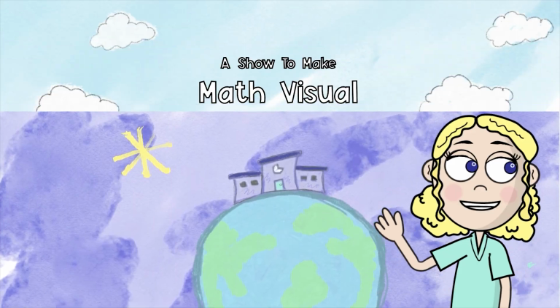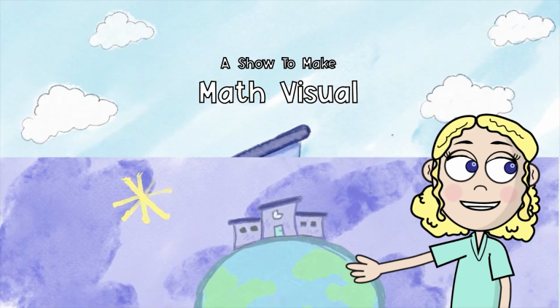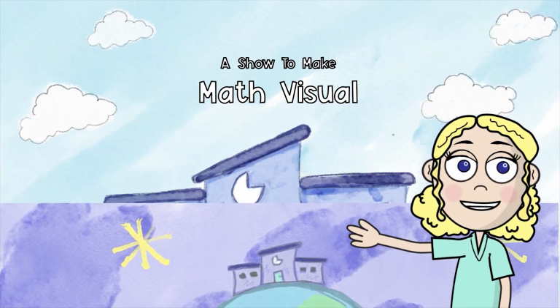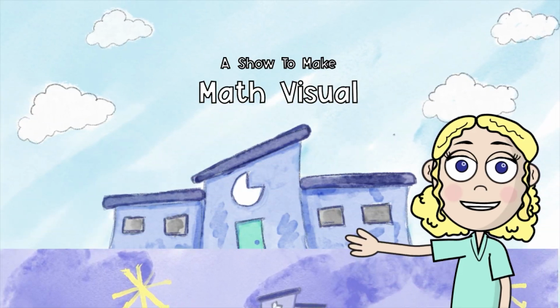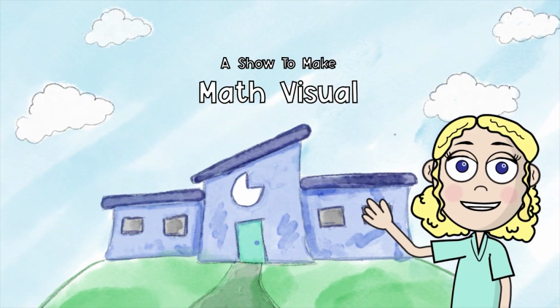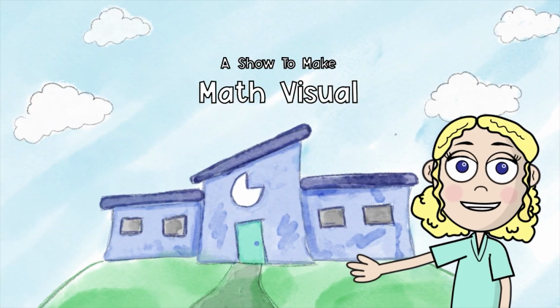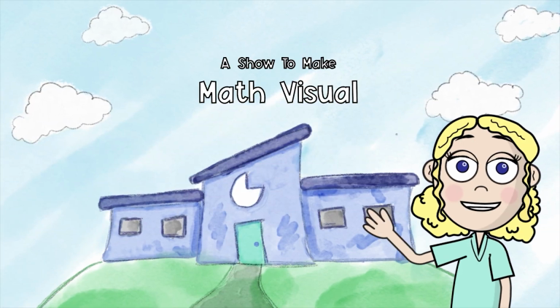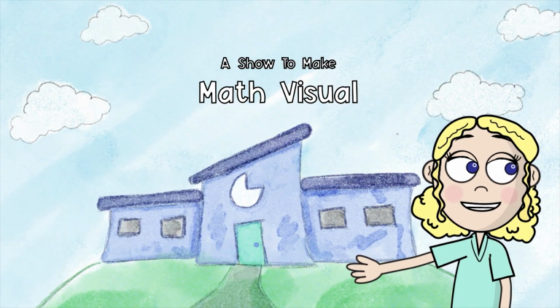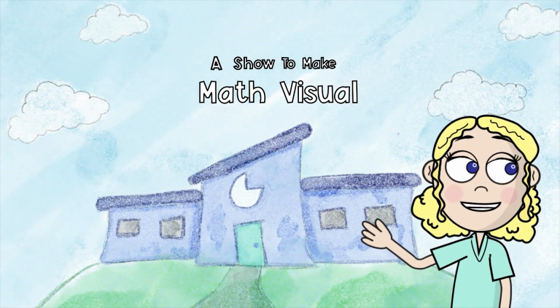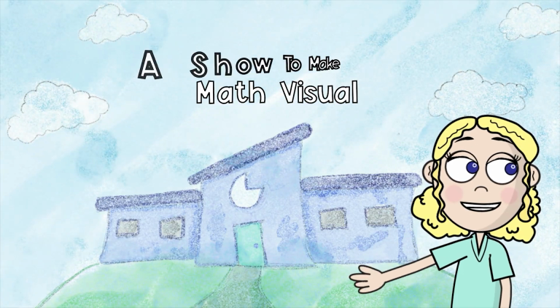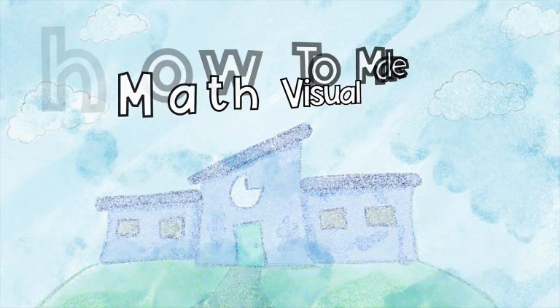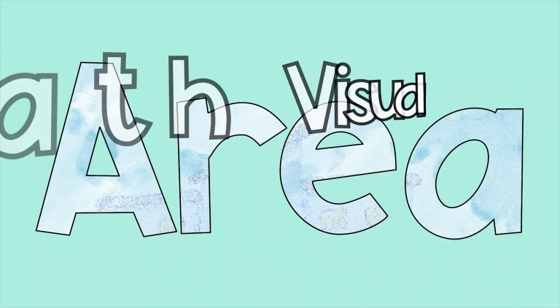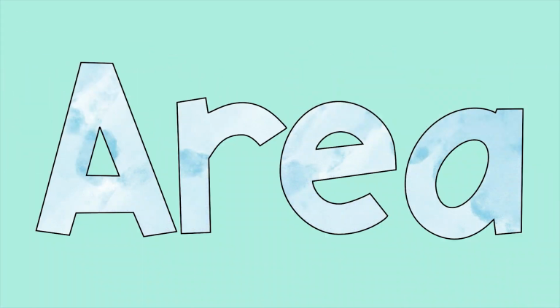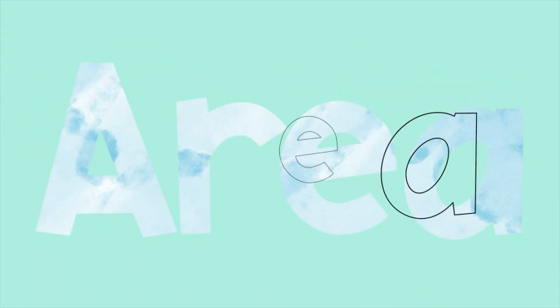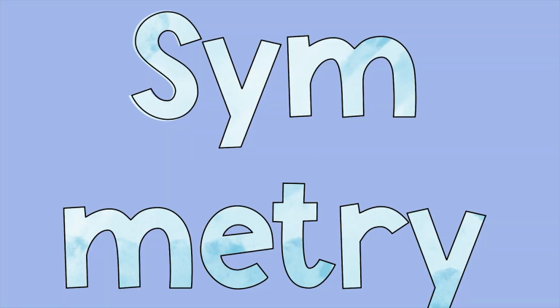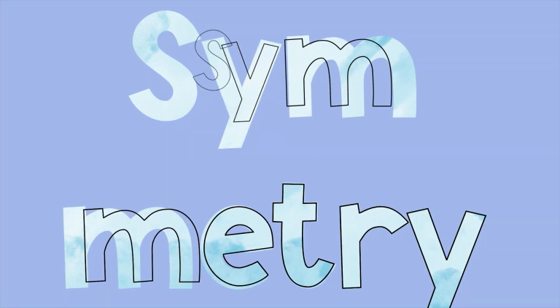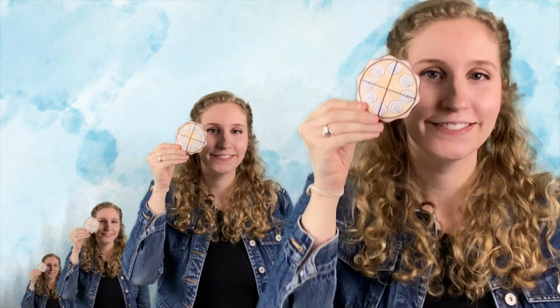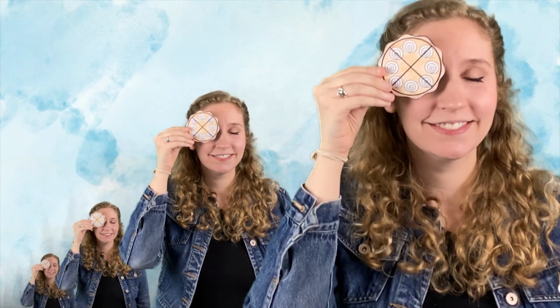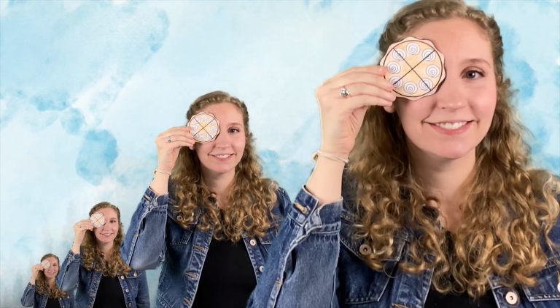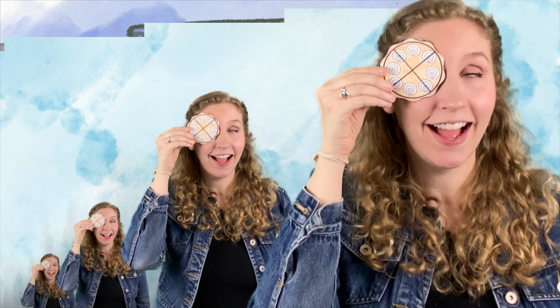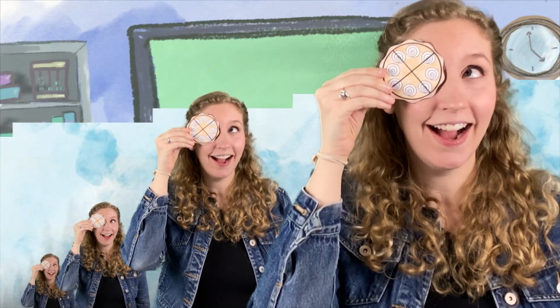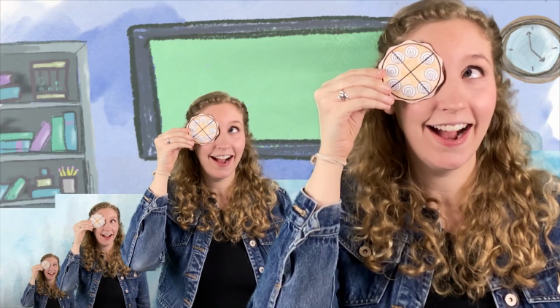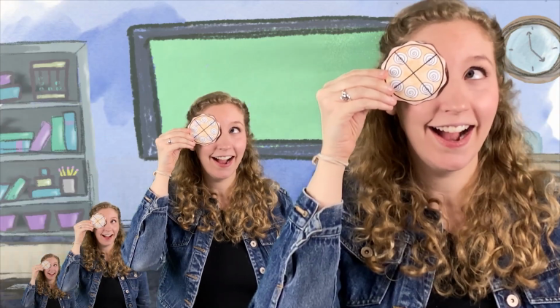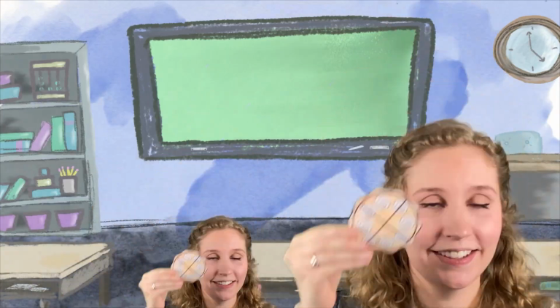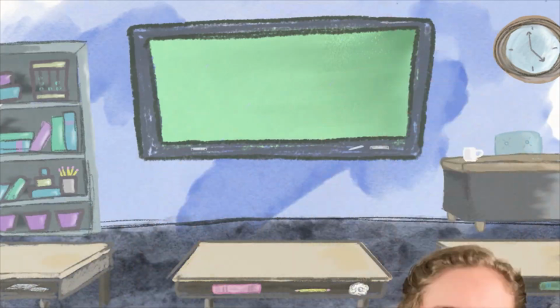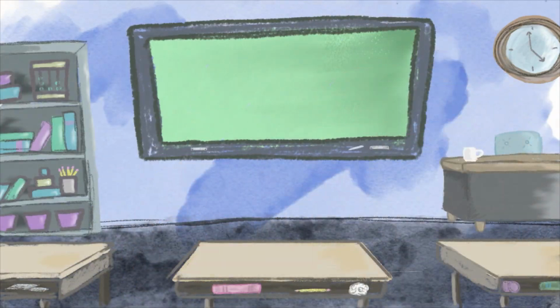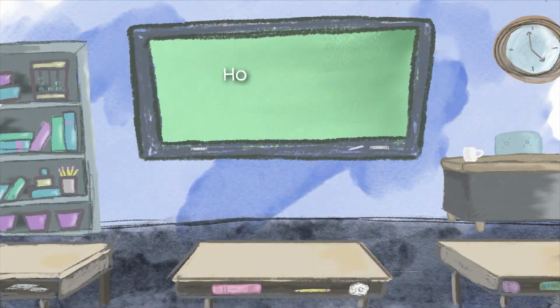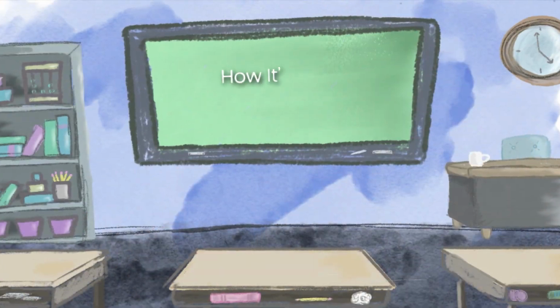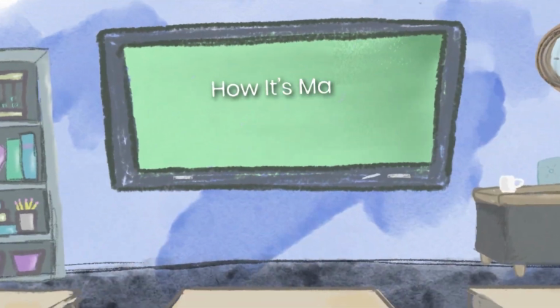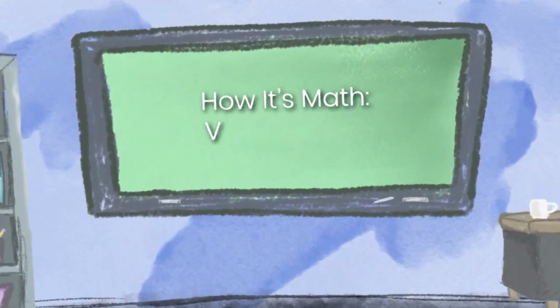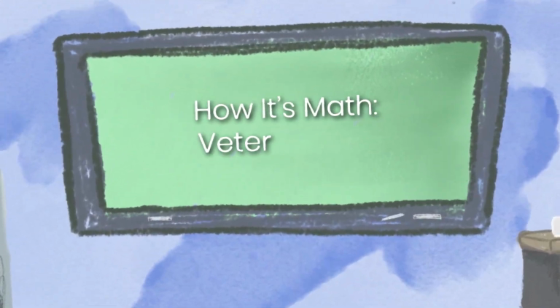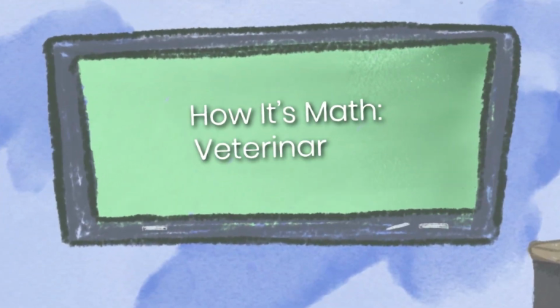Doodly-doodles and digits, area symmetry fractions too, it's all here for you.